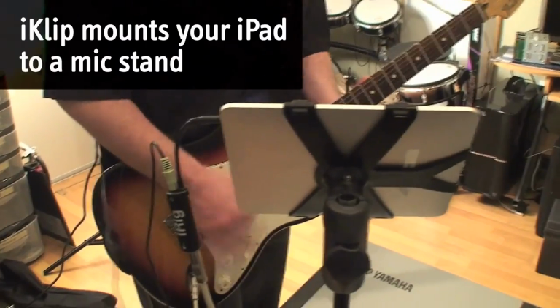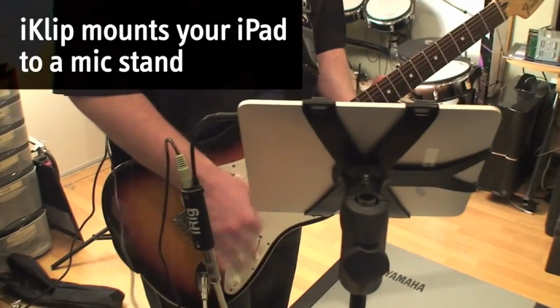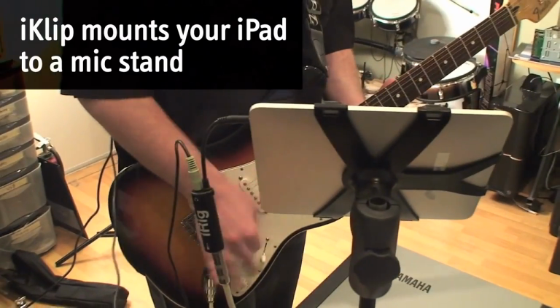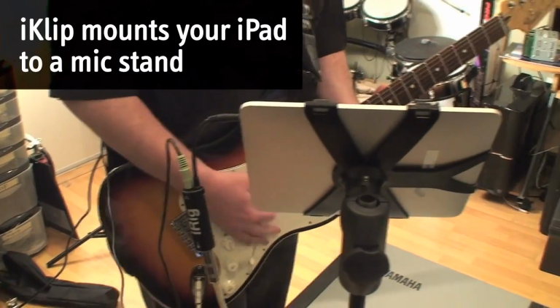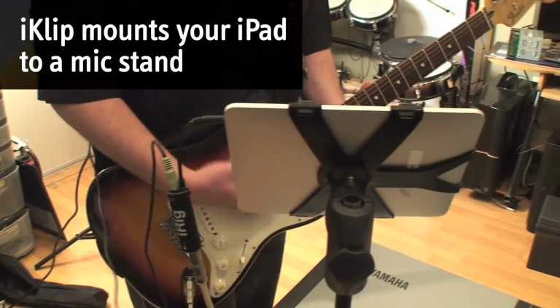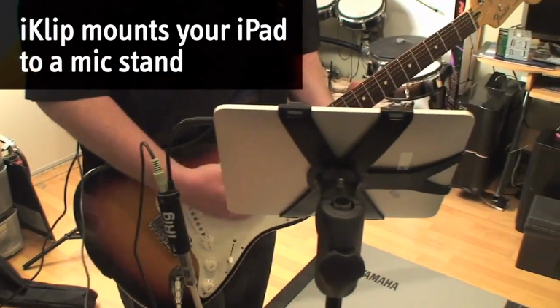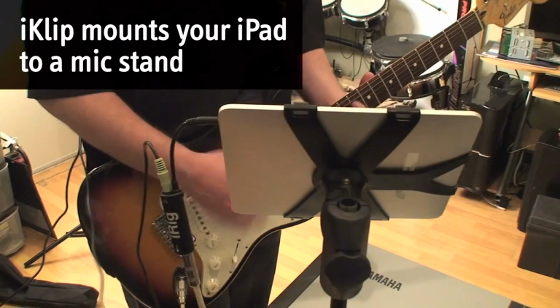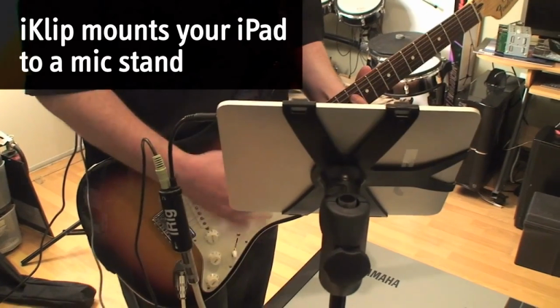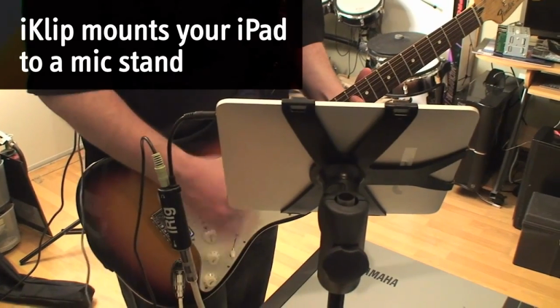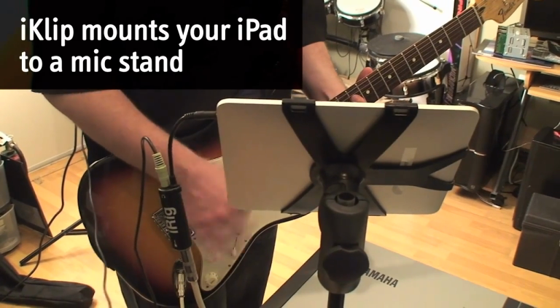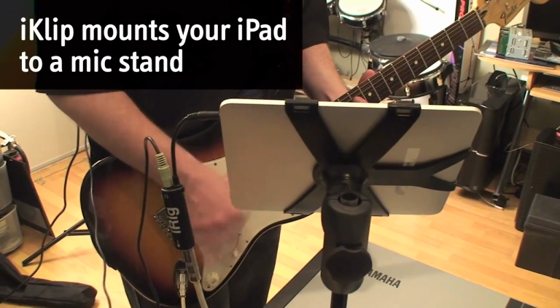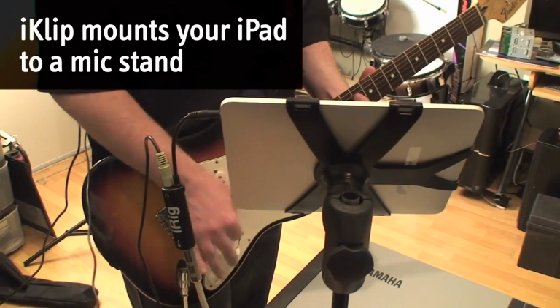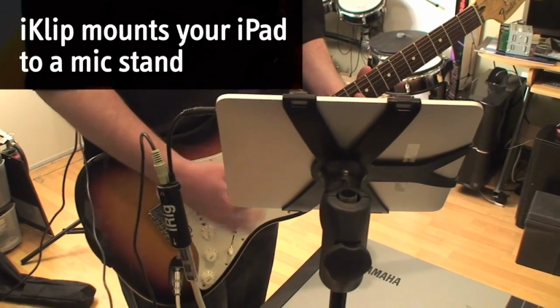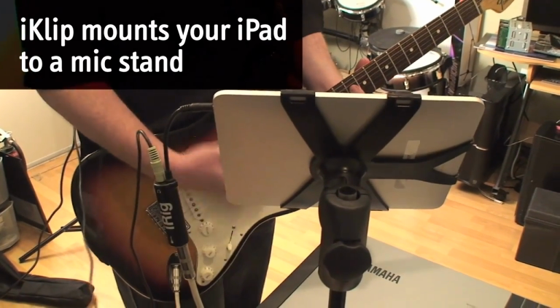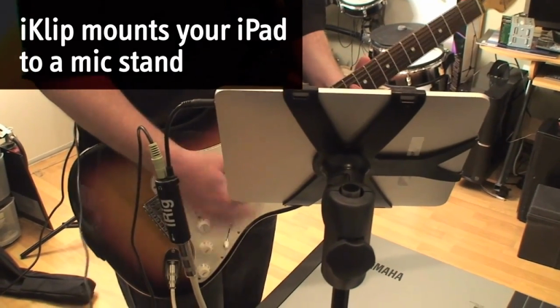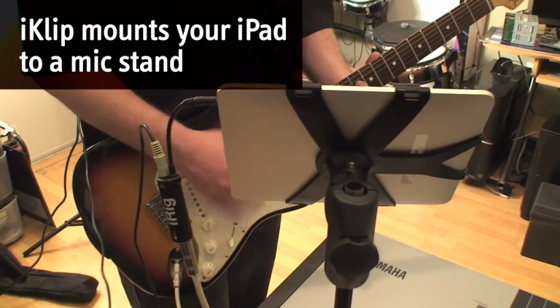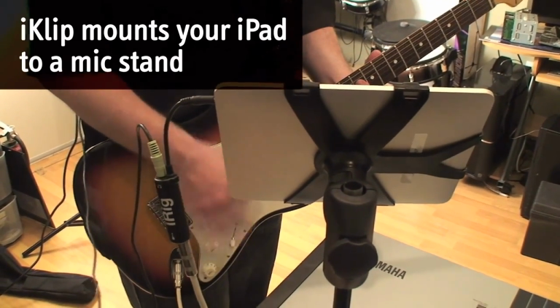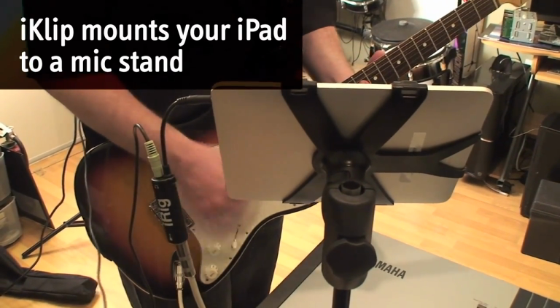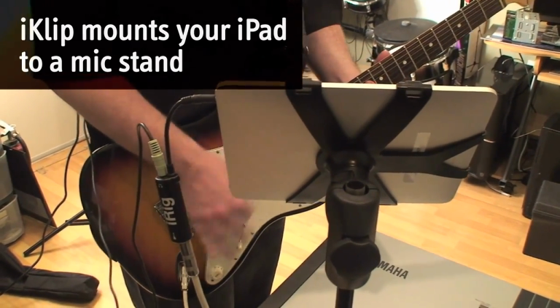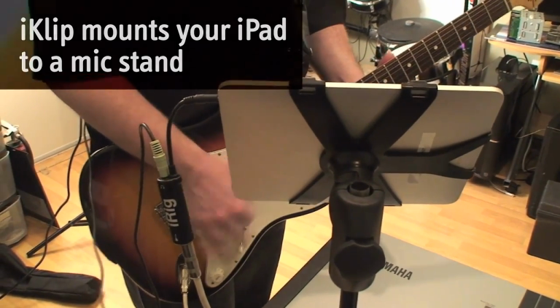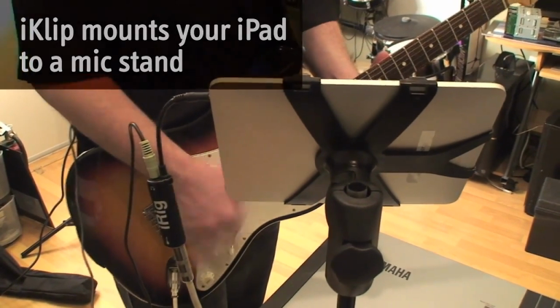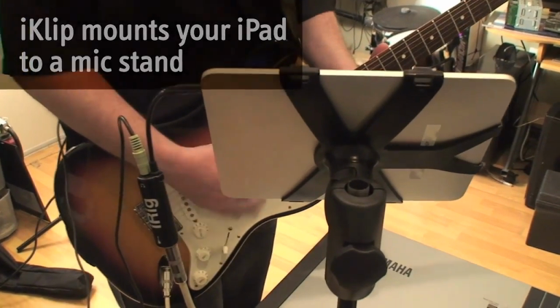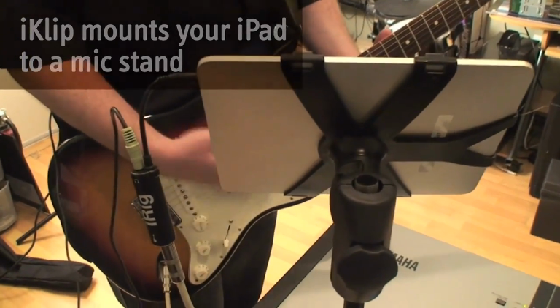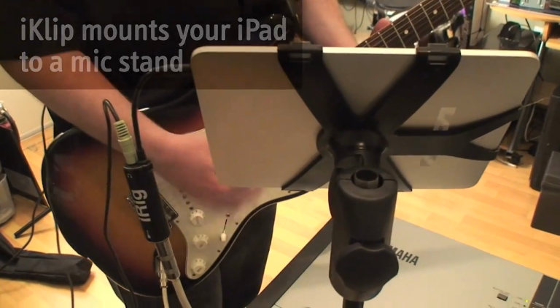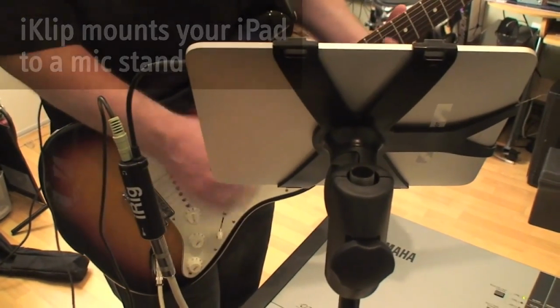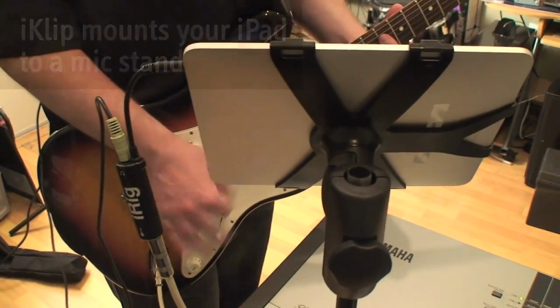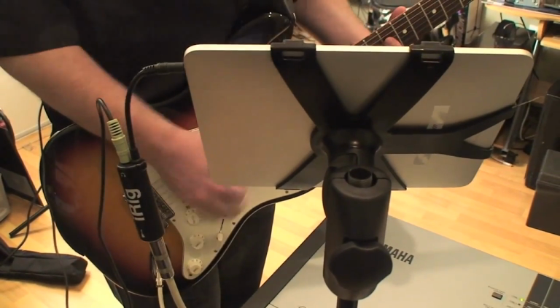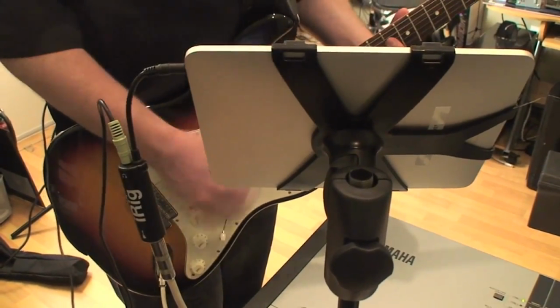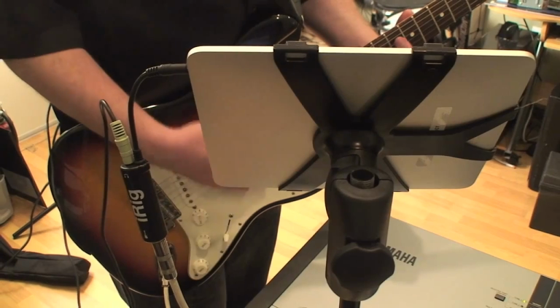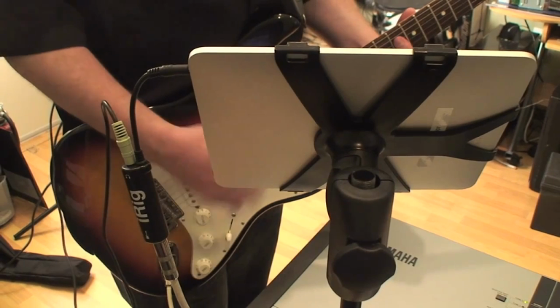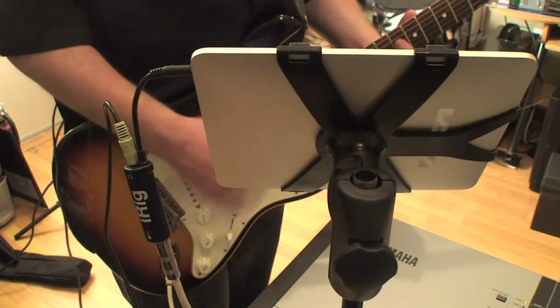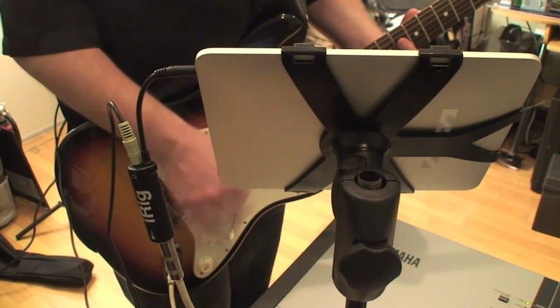Also check out iClip, the perfect way to mount your iPad to a microphone stand for easy viewing while performing and recording.